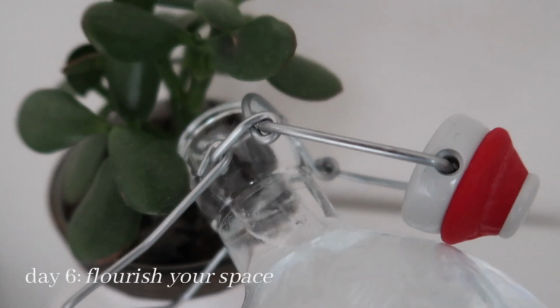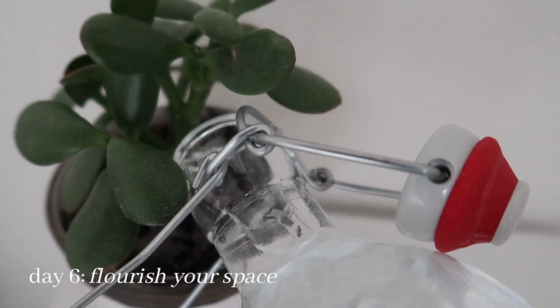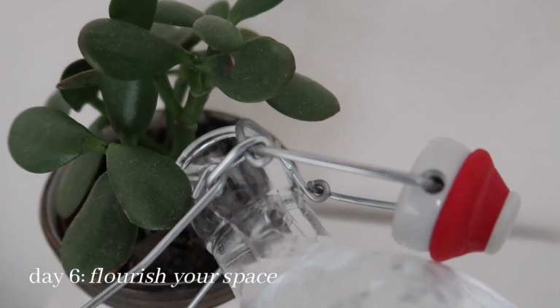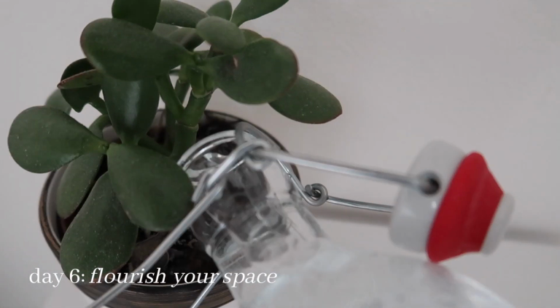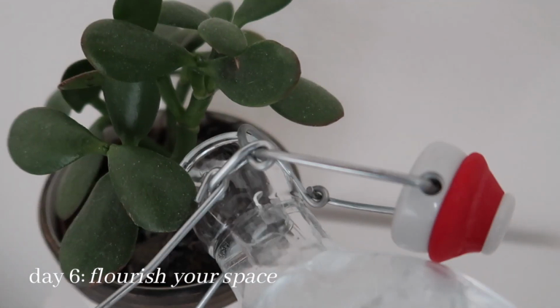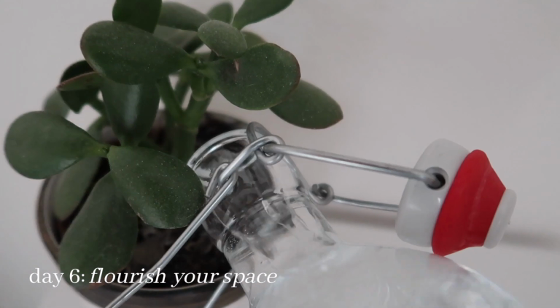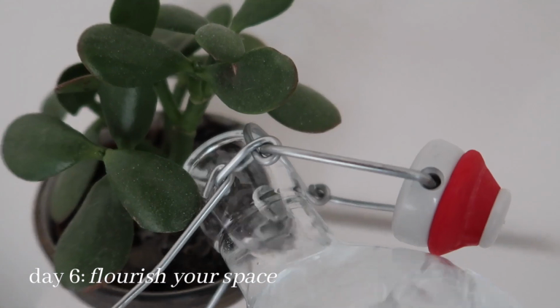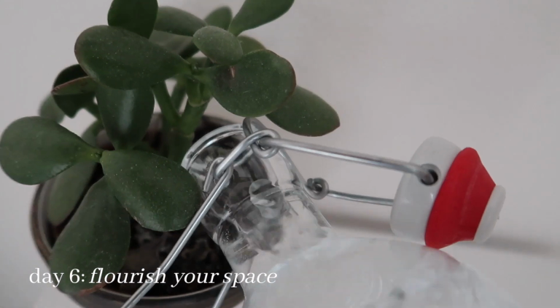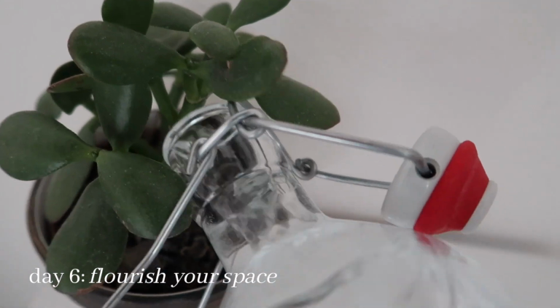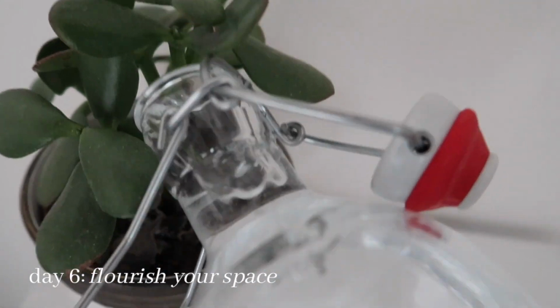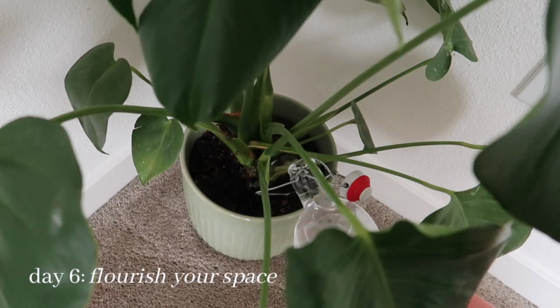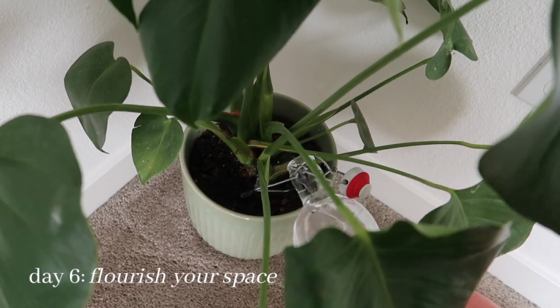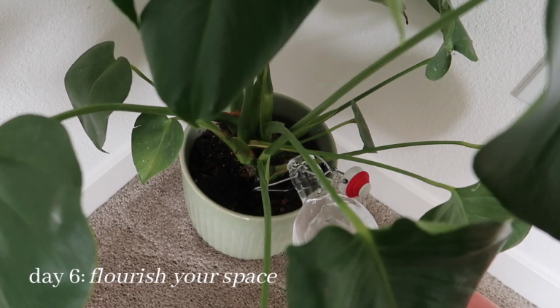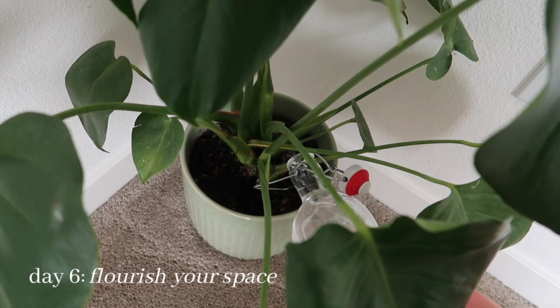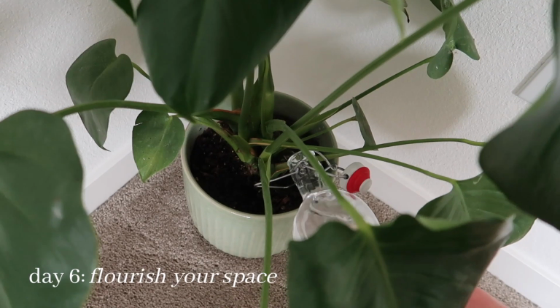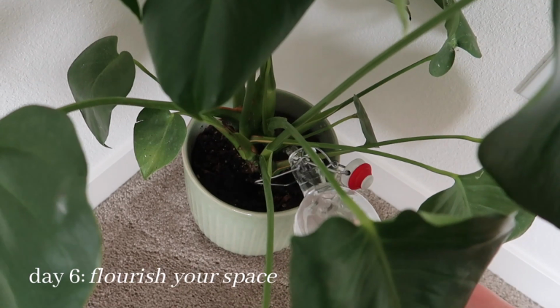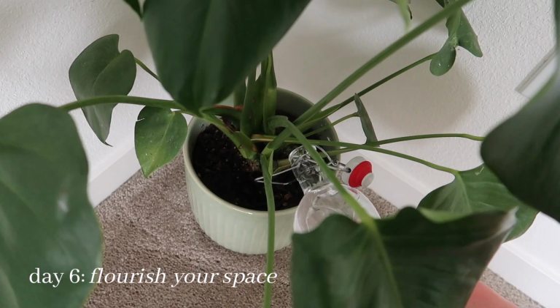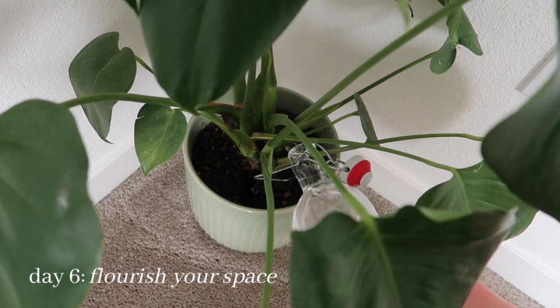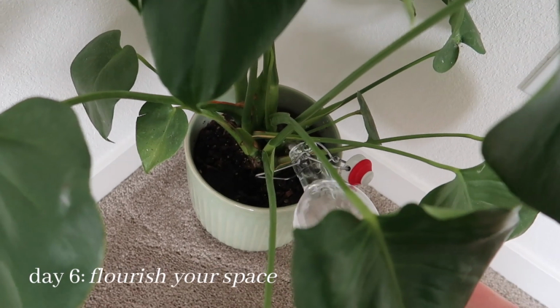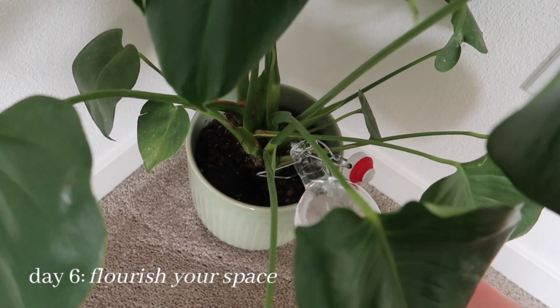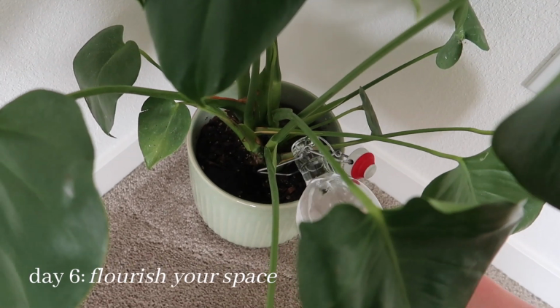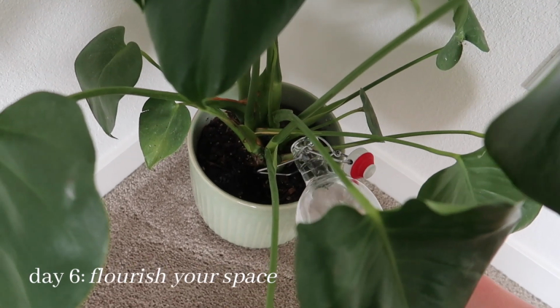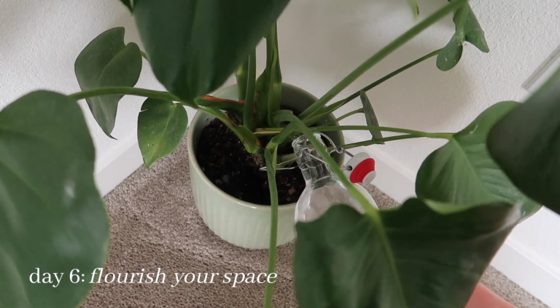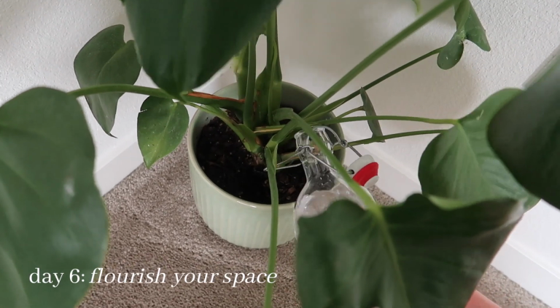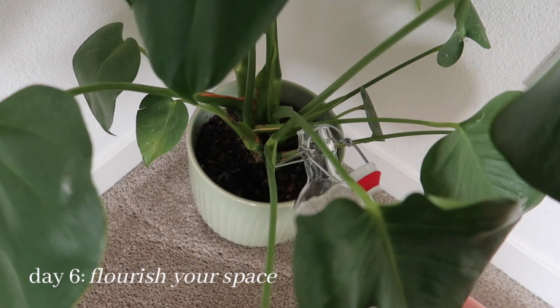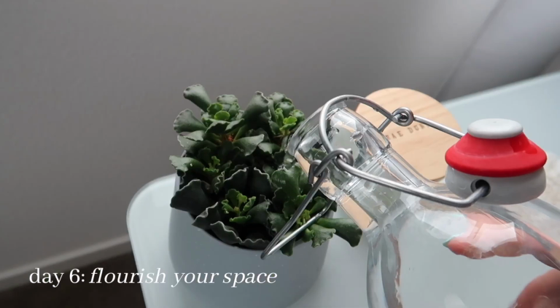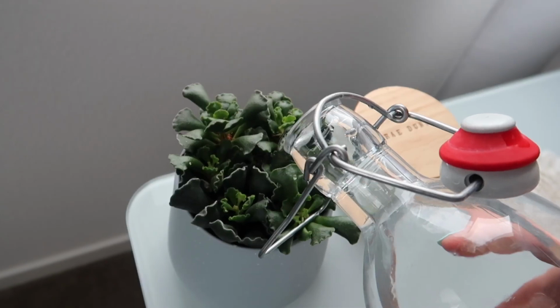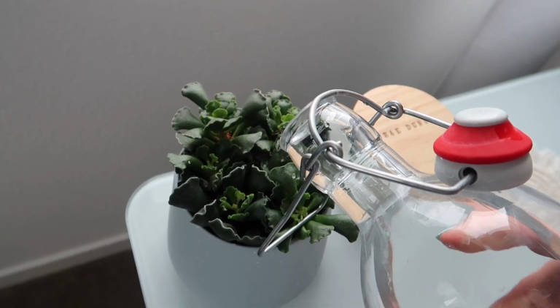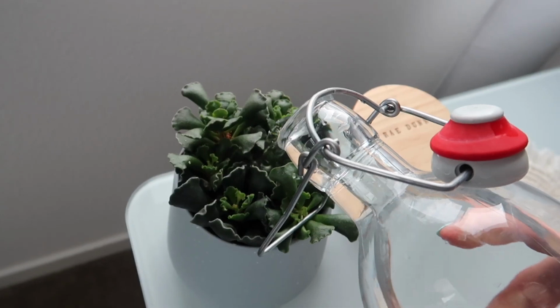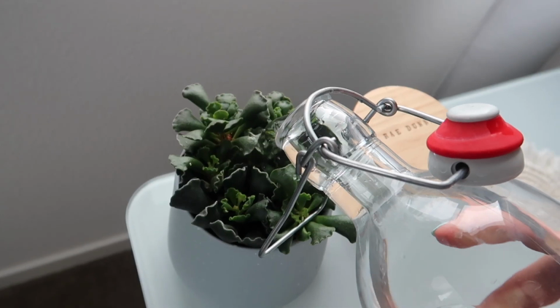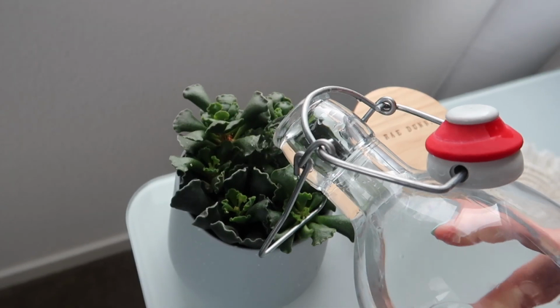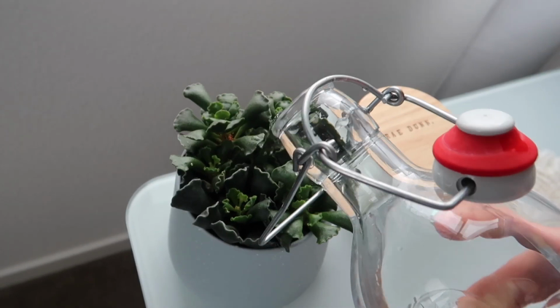Day six is all about flourishing your space — I'm going around my house and giving all of my plants a good water.